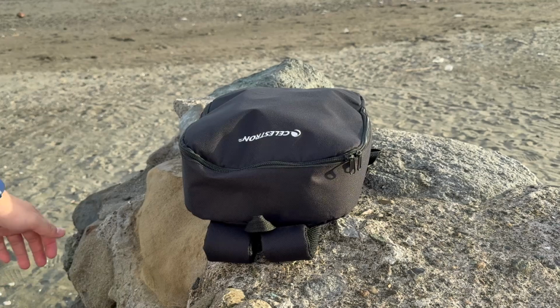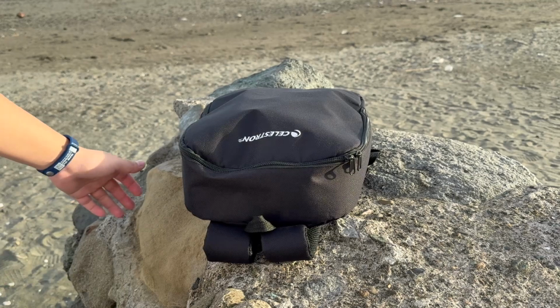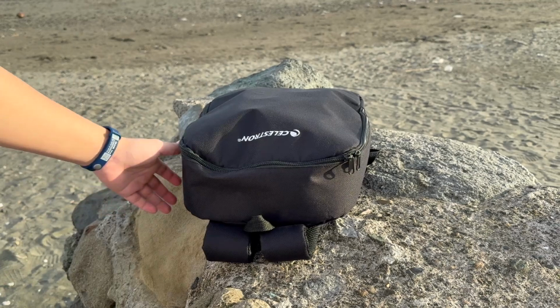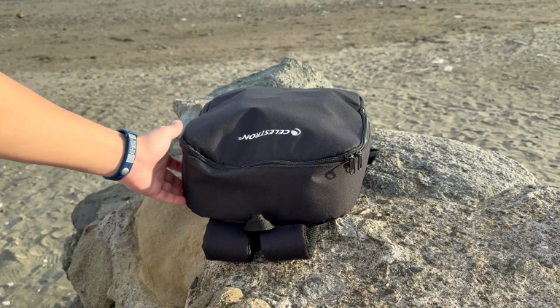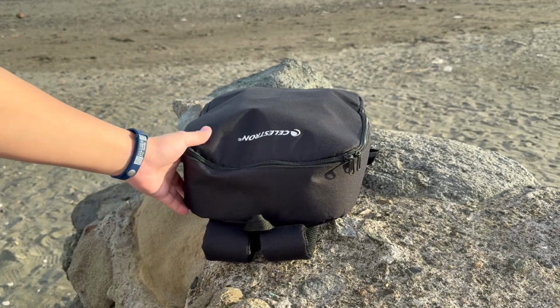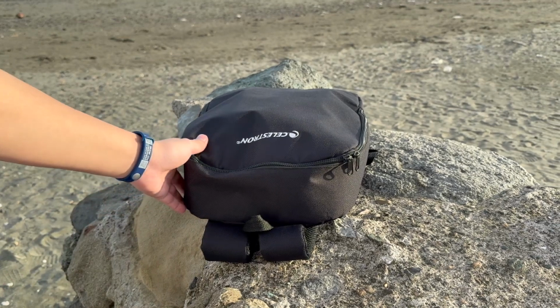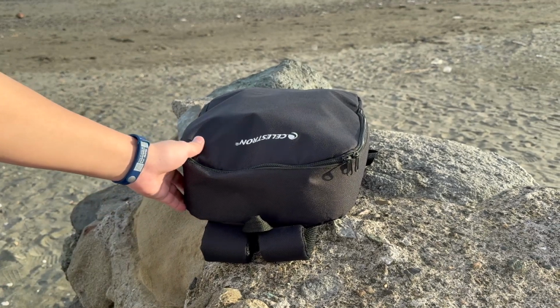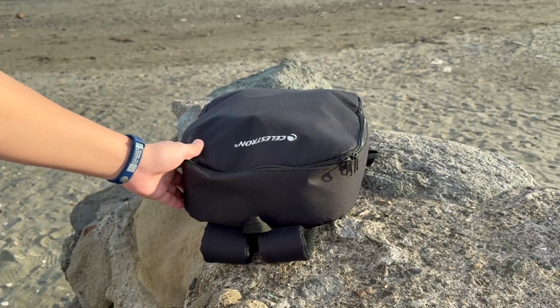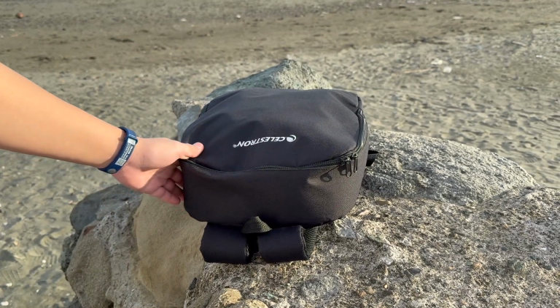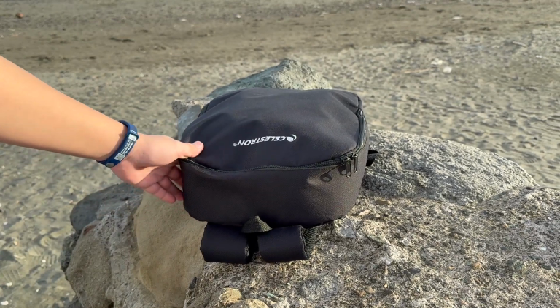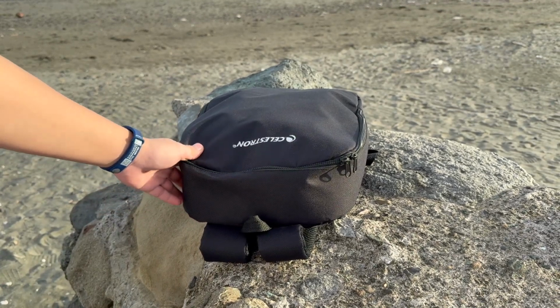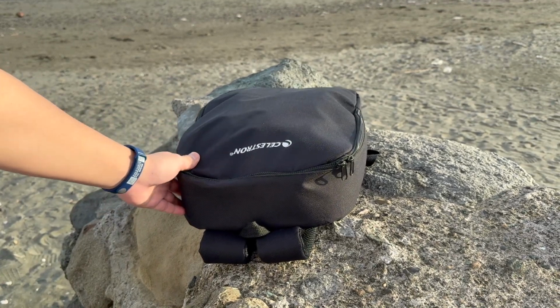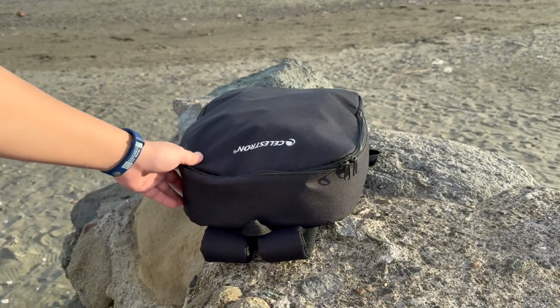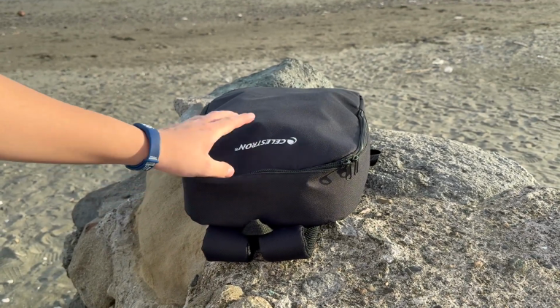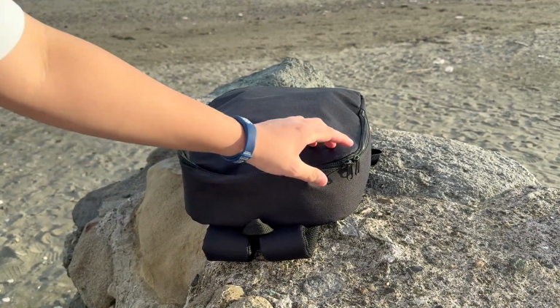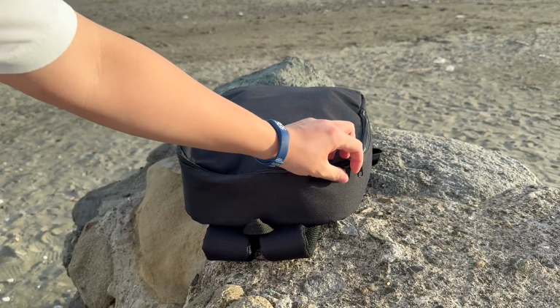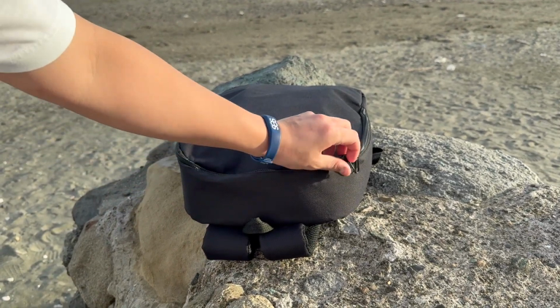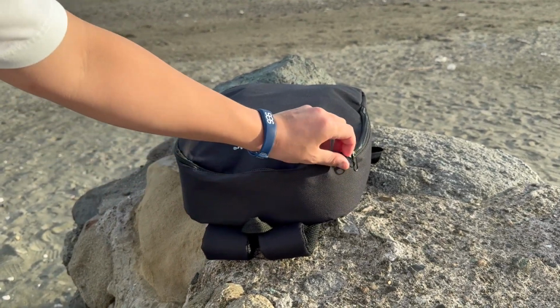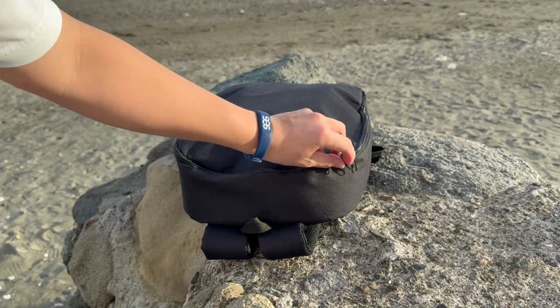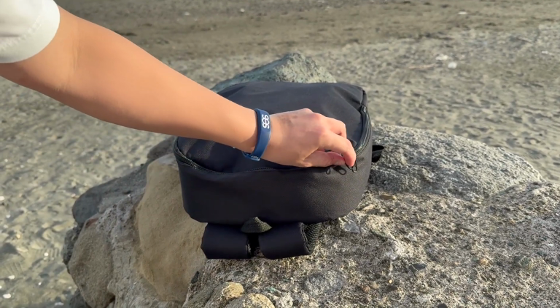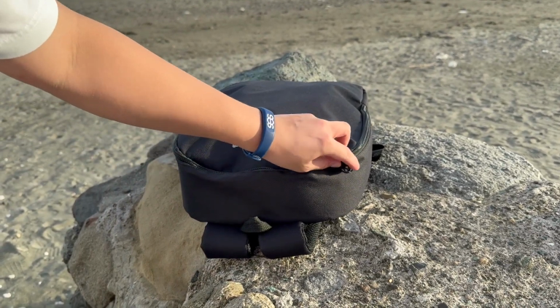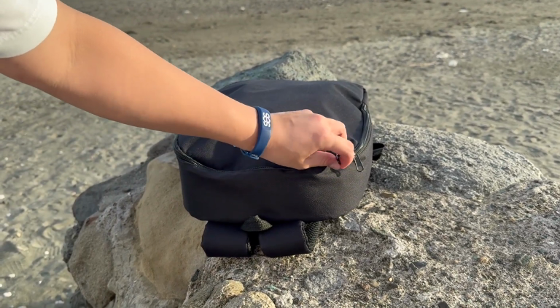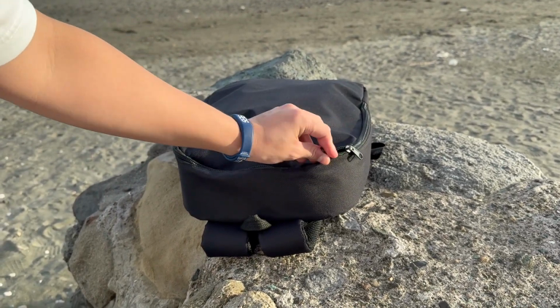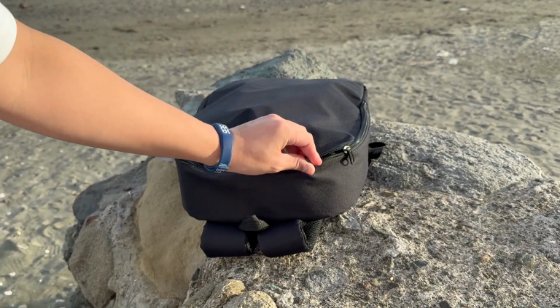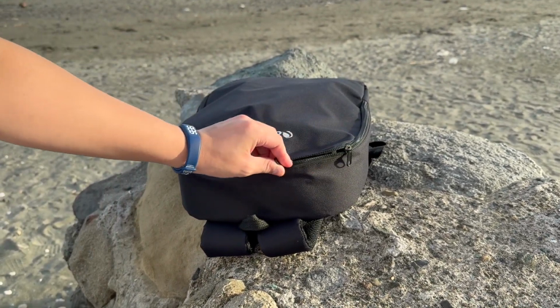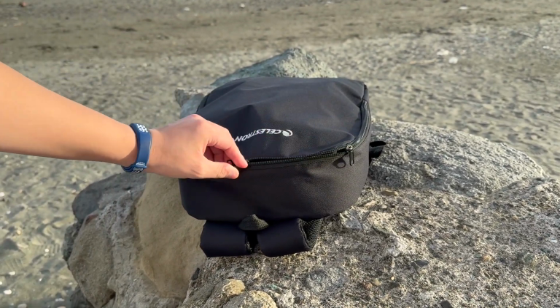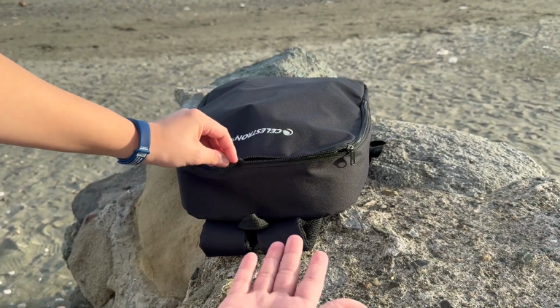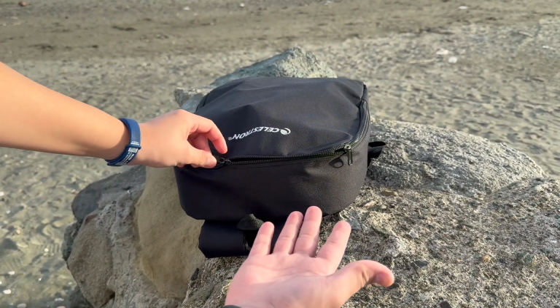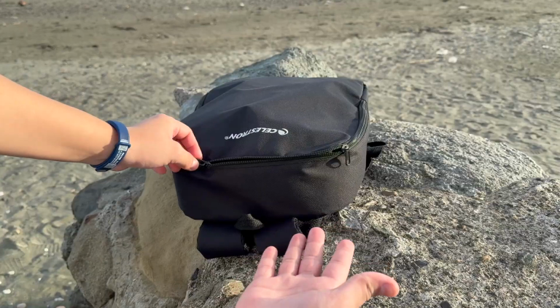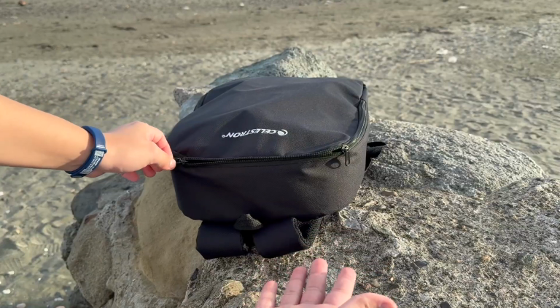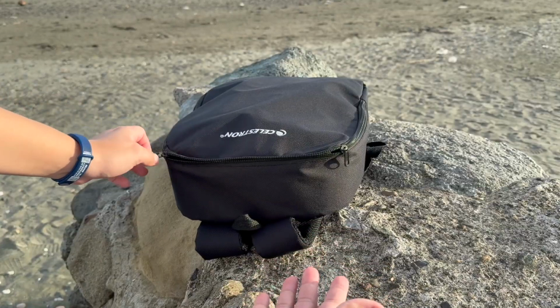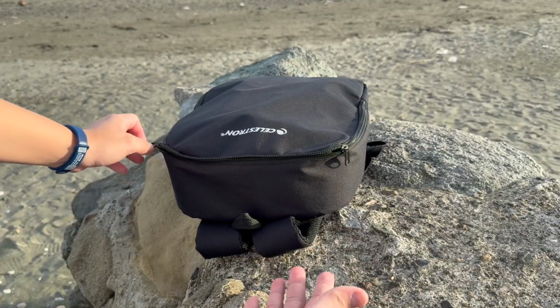Hello everyone and welcome back to another video. Today I'm going to teach you how to set up the Celestron Travelscope 70.